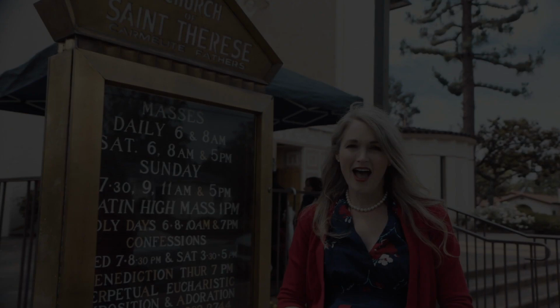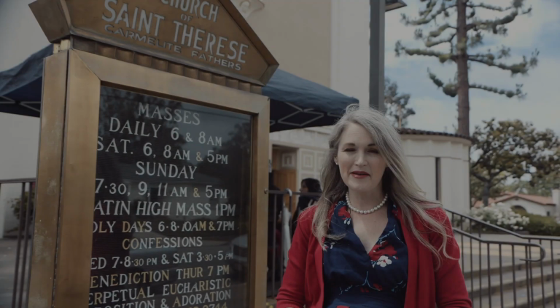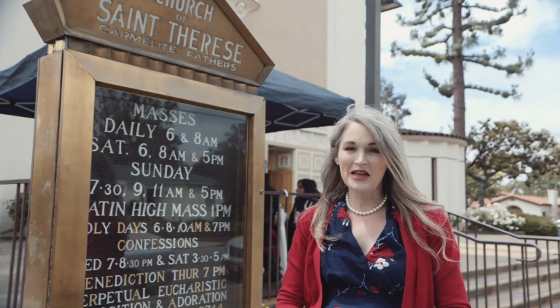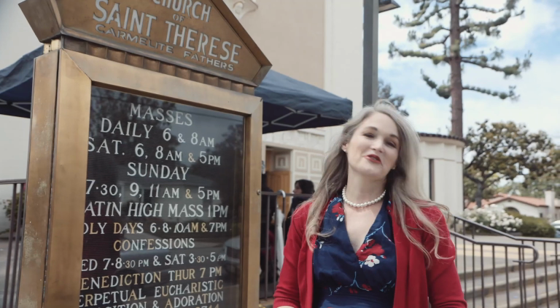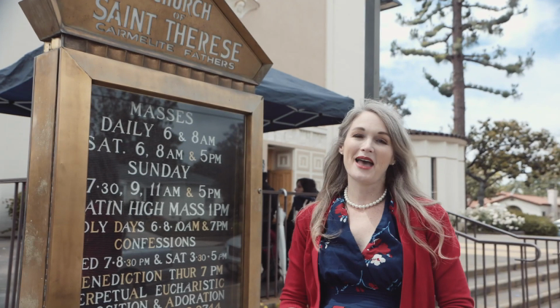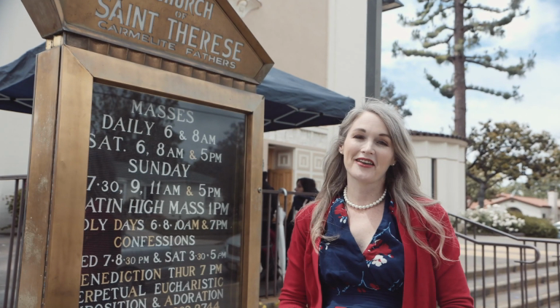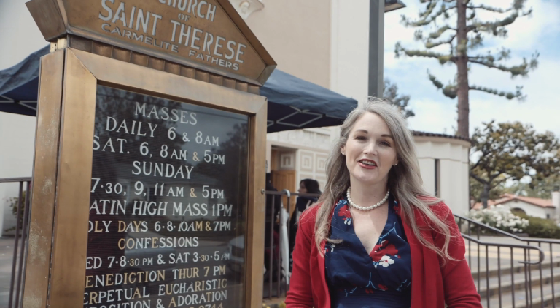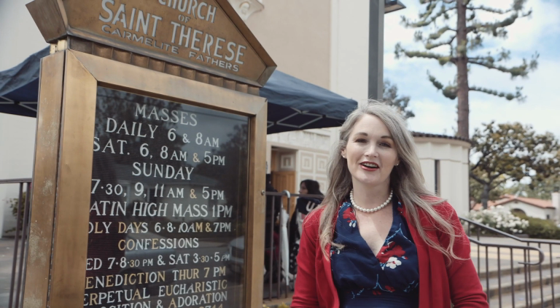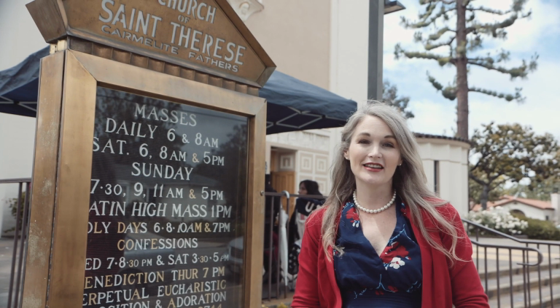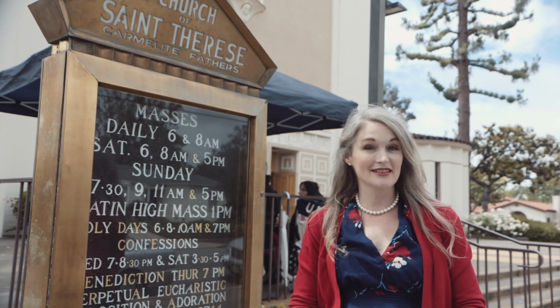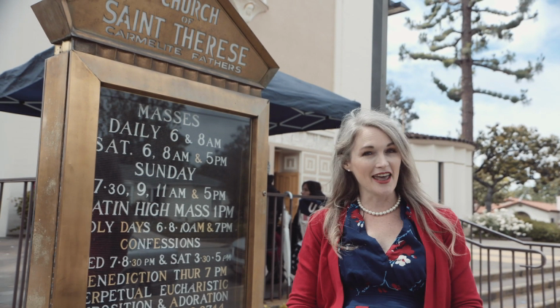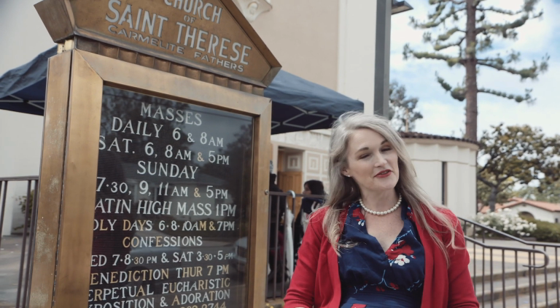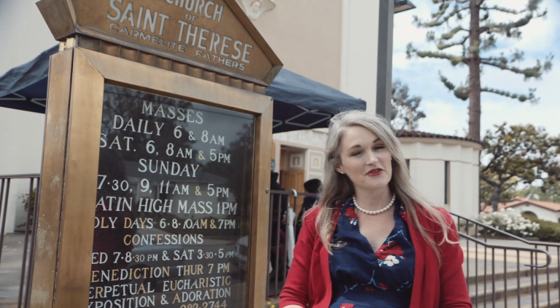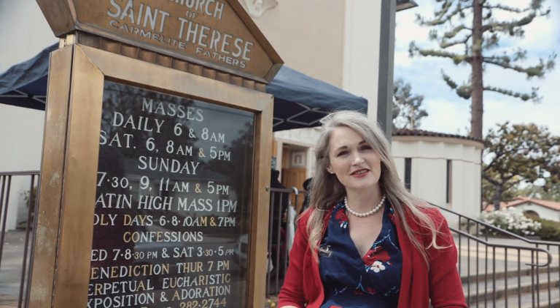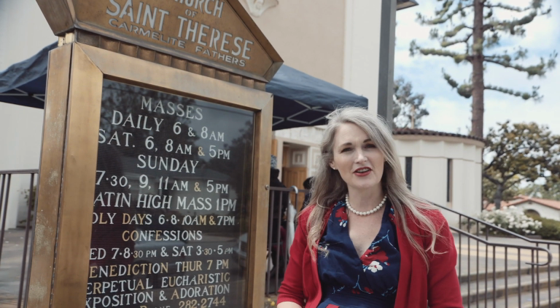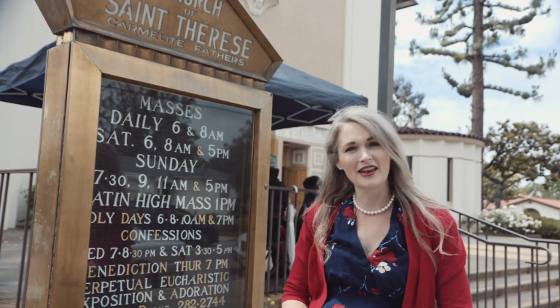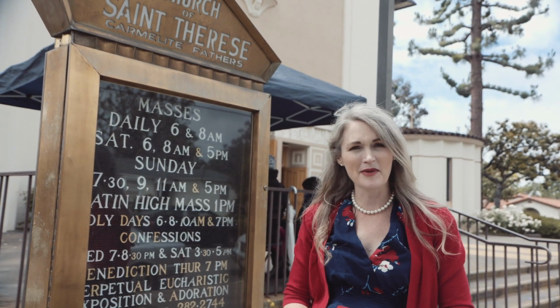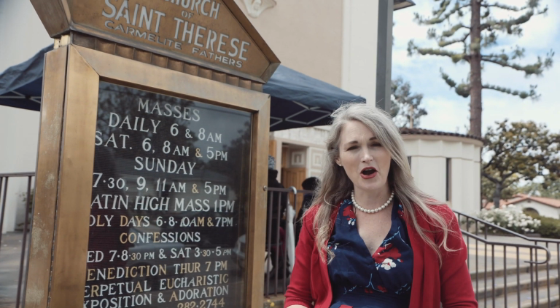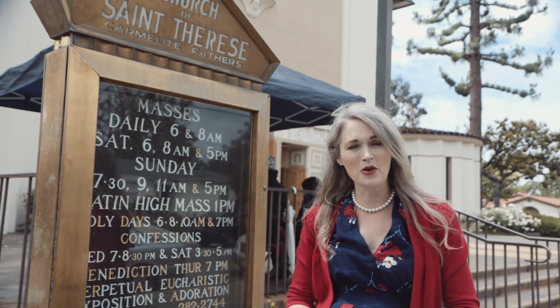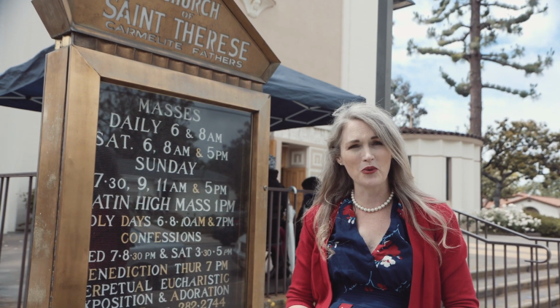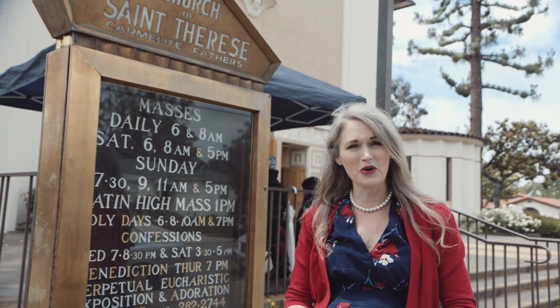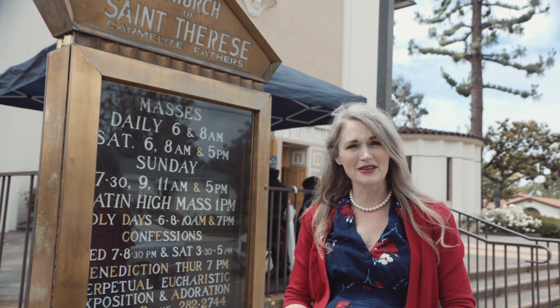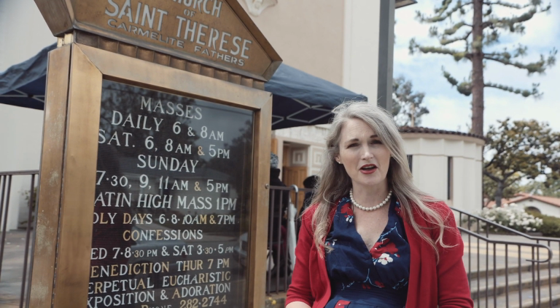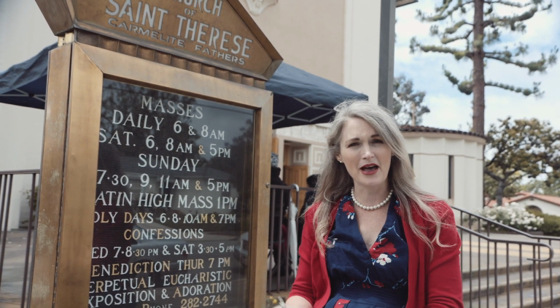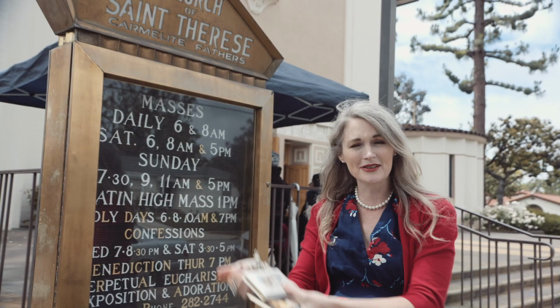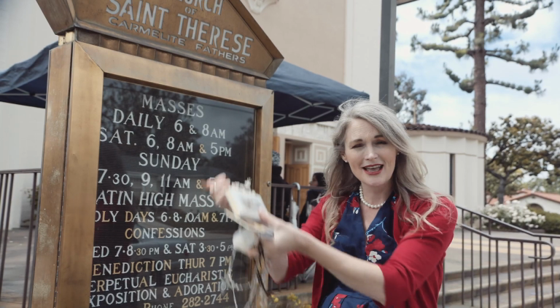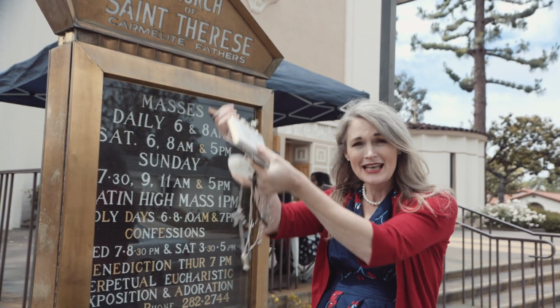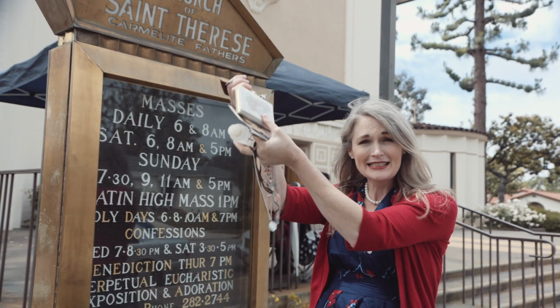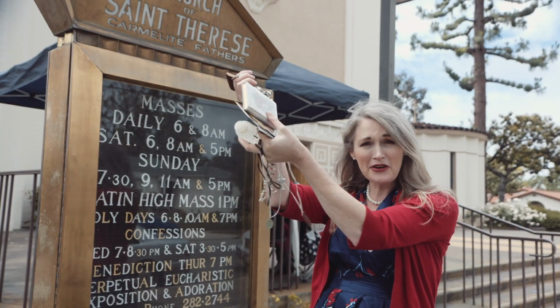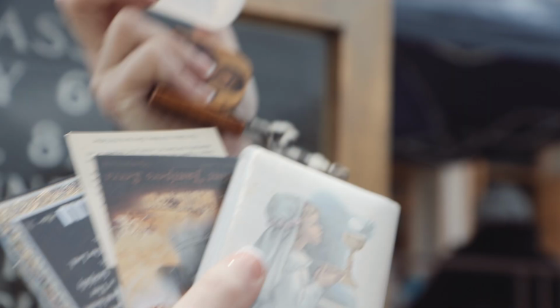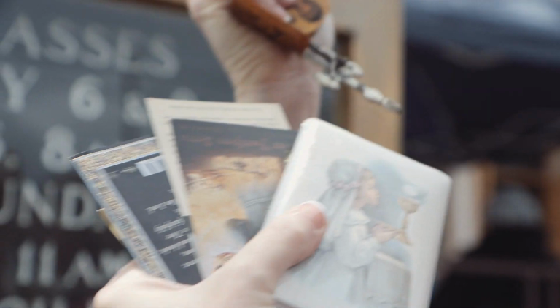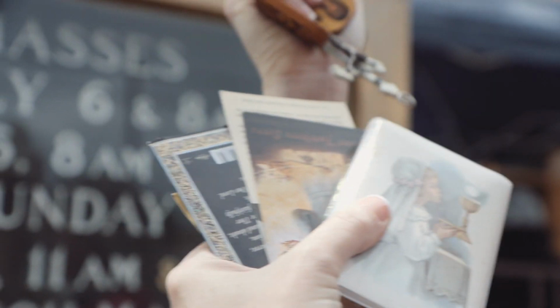Hi, I'm Kendra from Catholic All Year, and today for the Feast of Our Lady of Mount Carmel, we're going to talk about sacramentals.